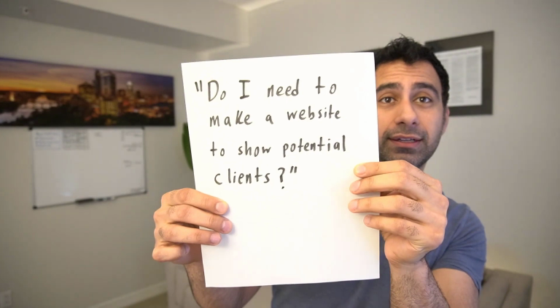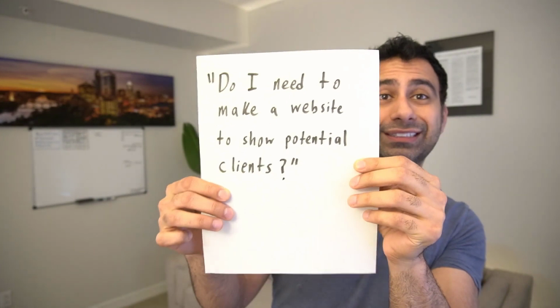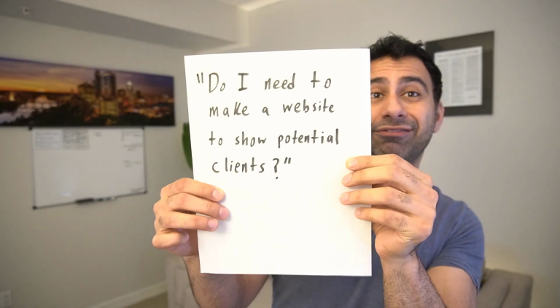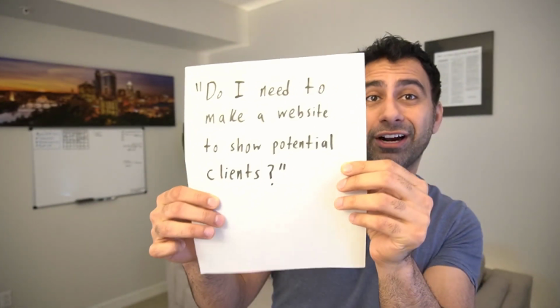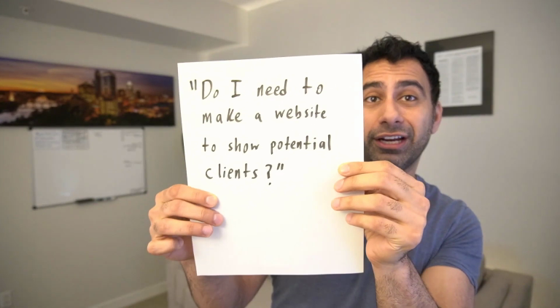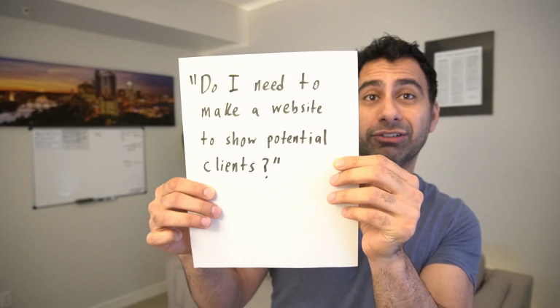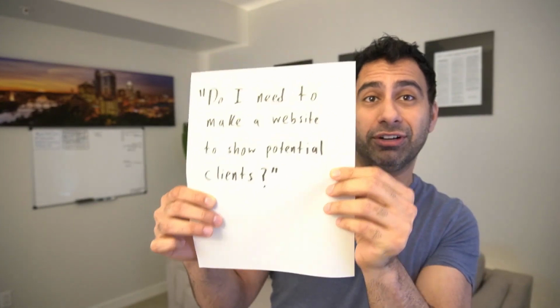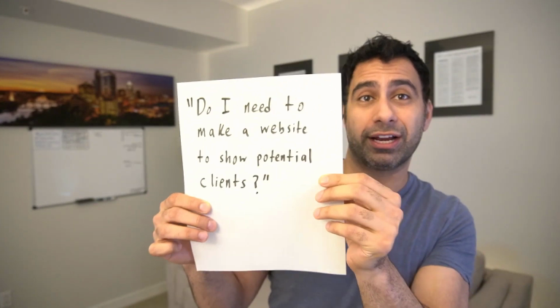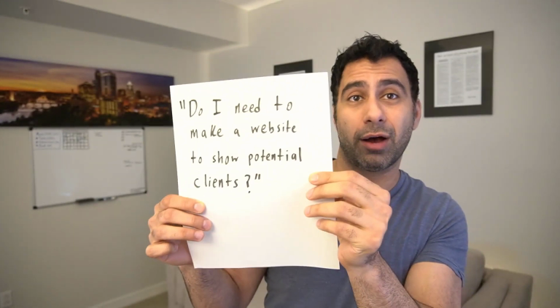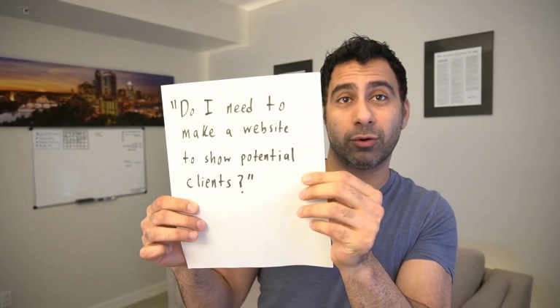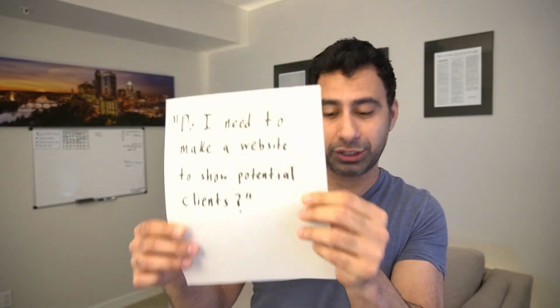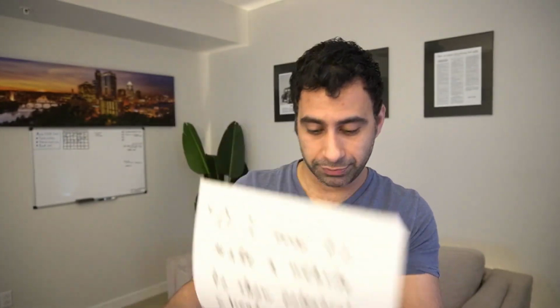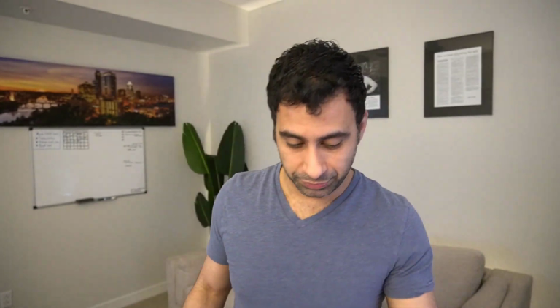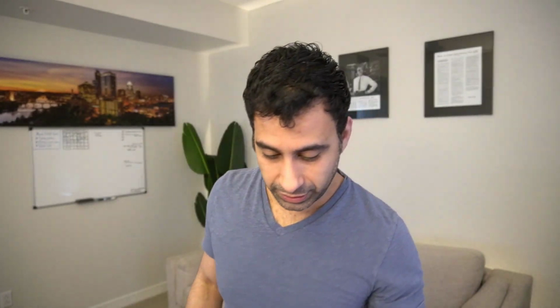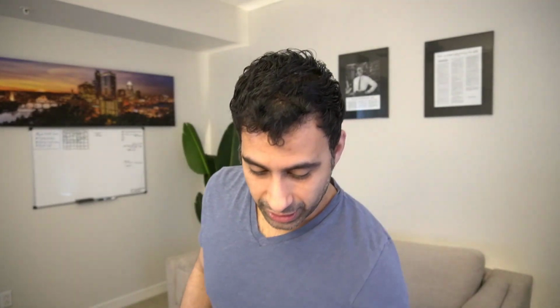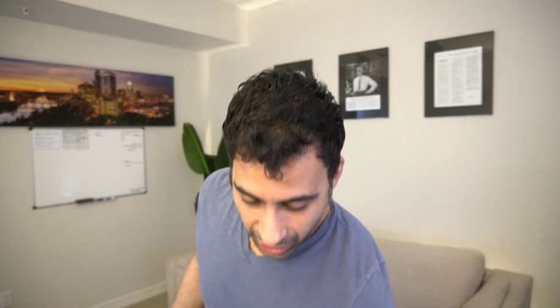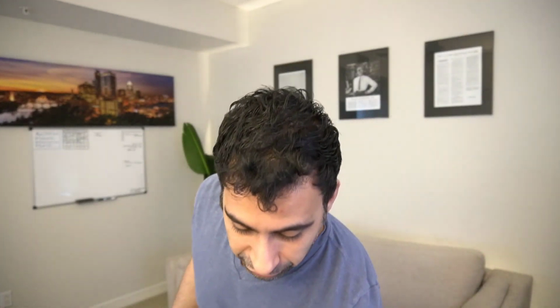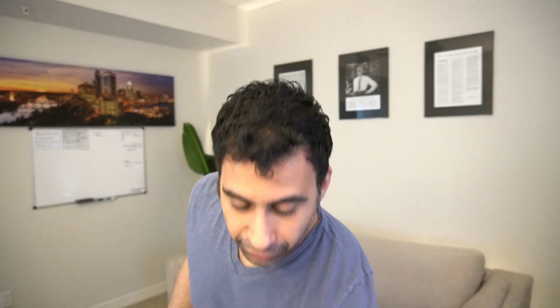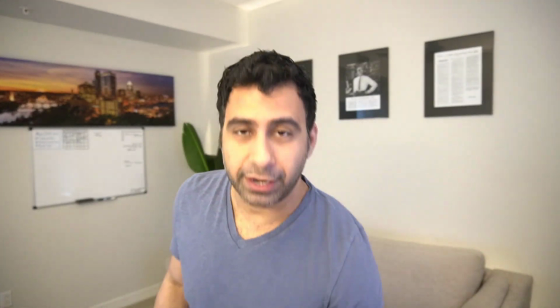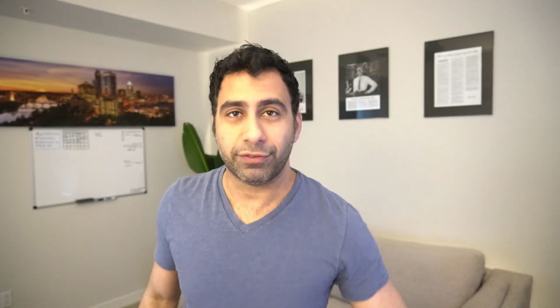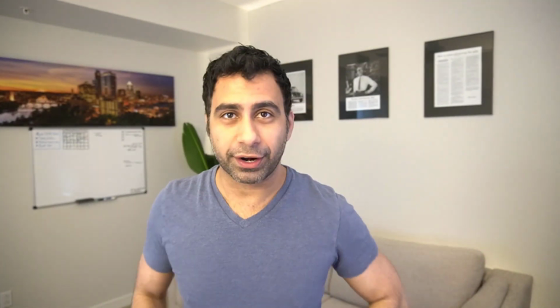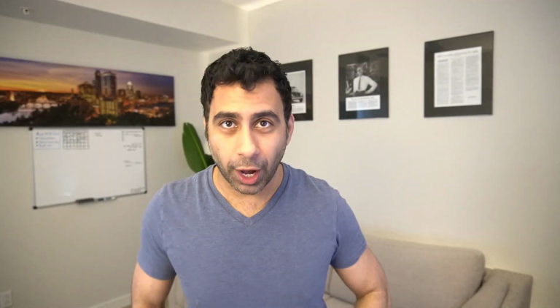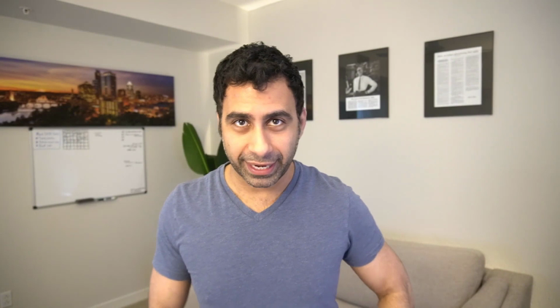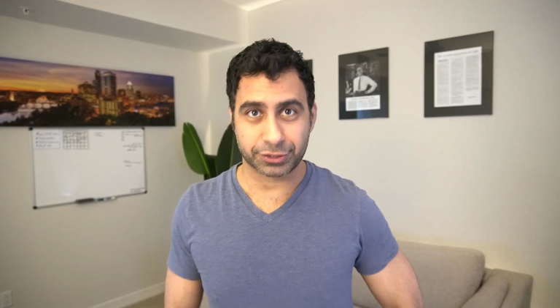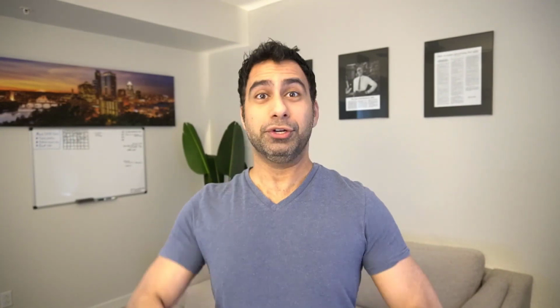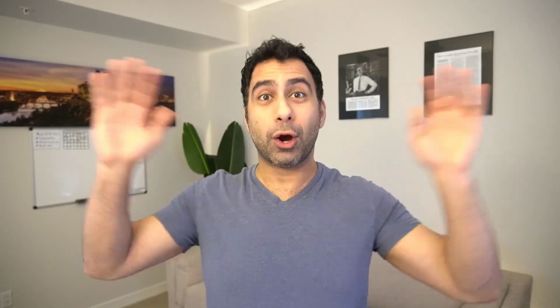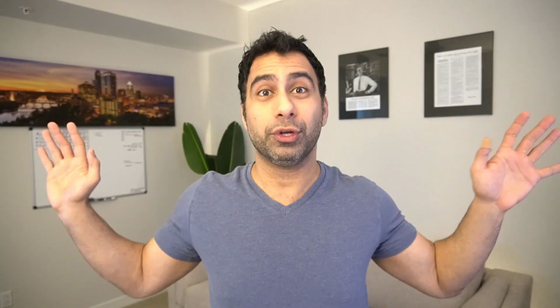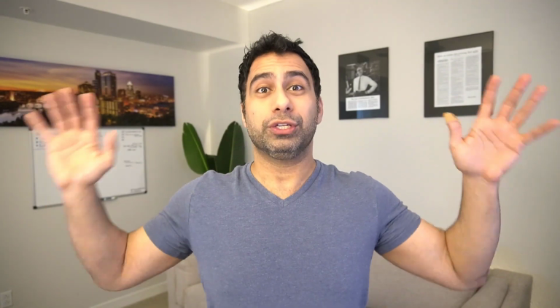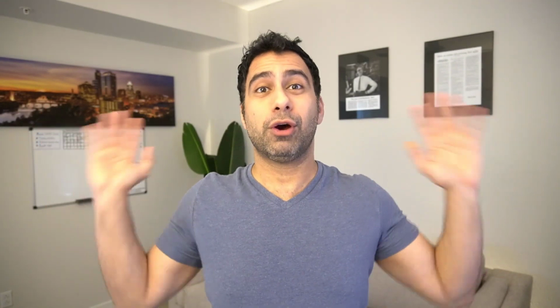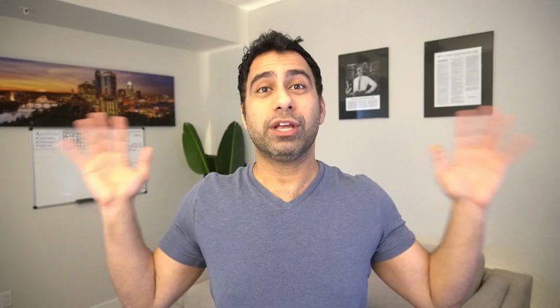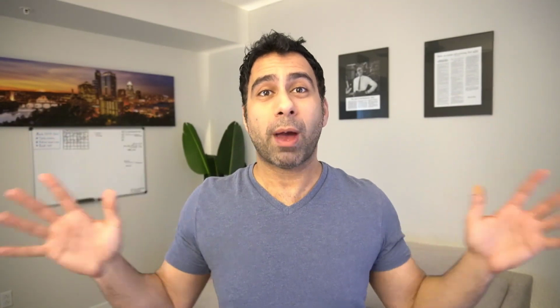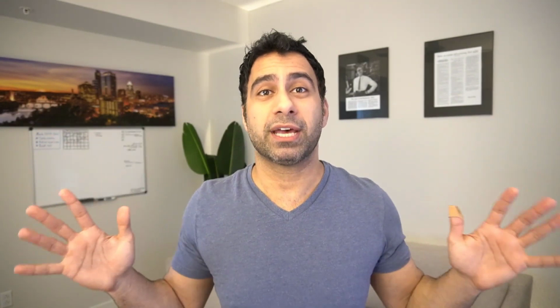This is a very, very common question, and I have a very, very common answer. No, you don't need a website.